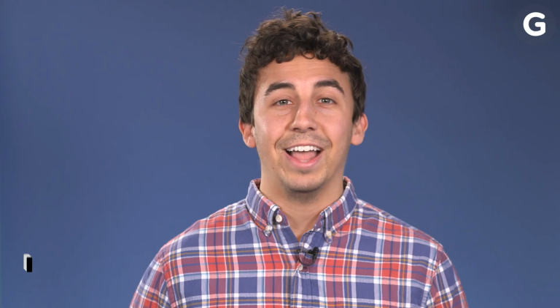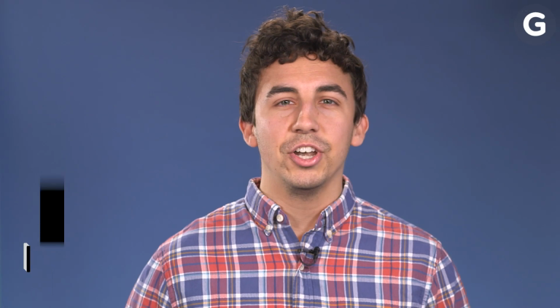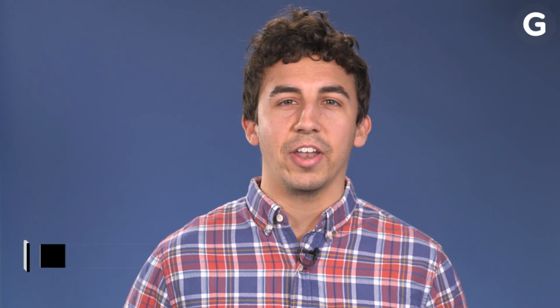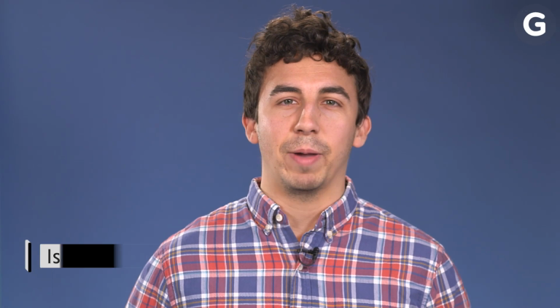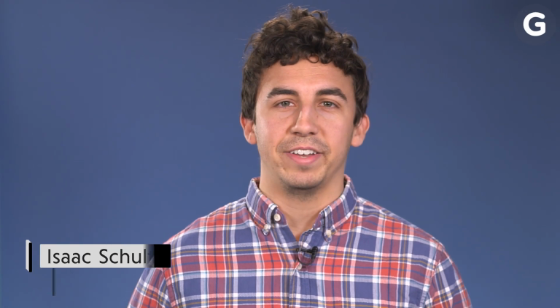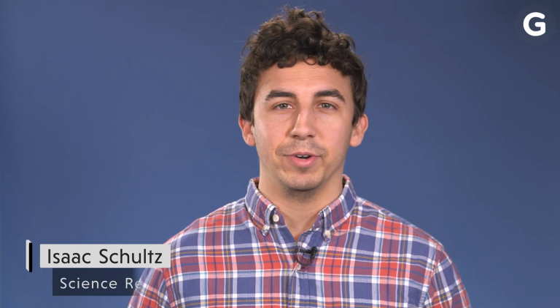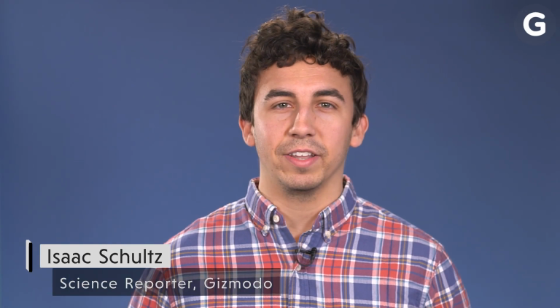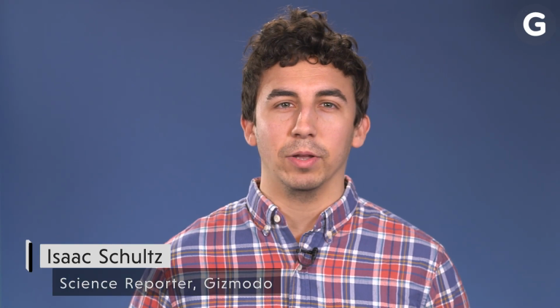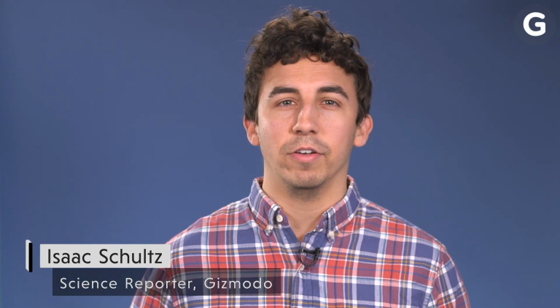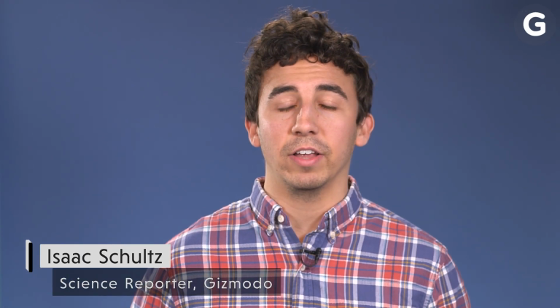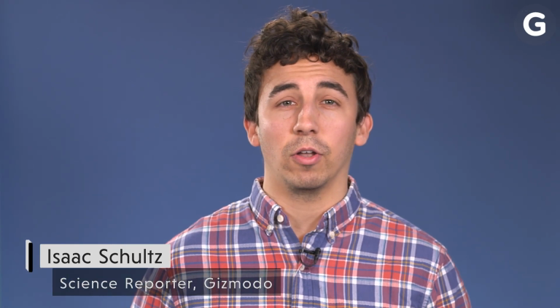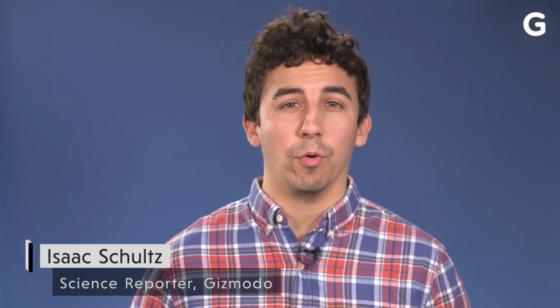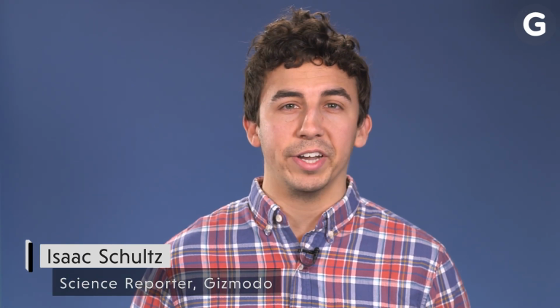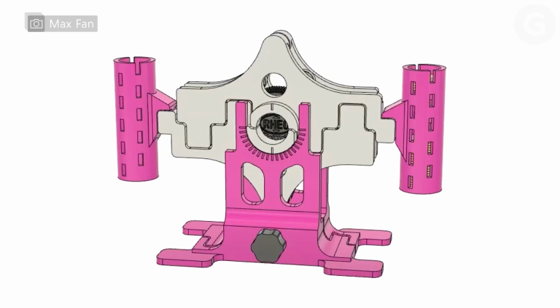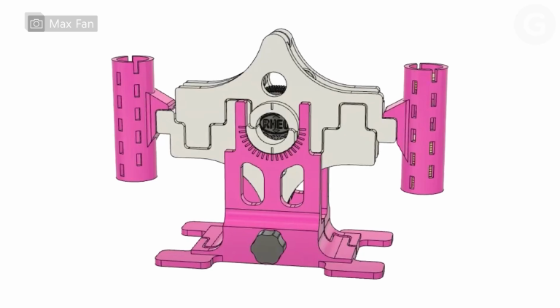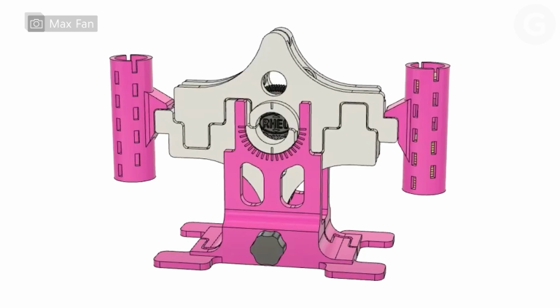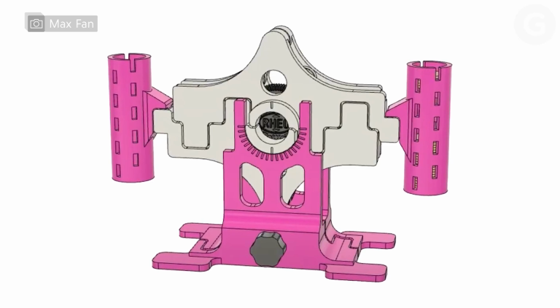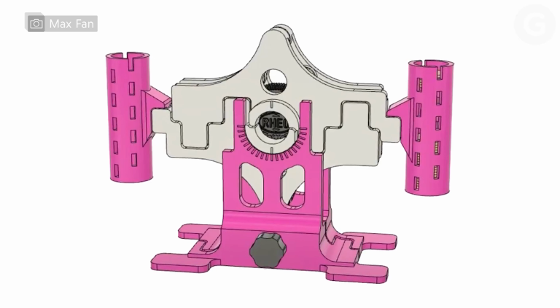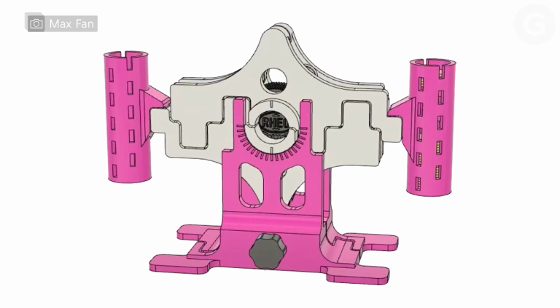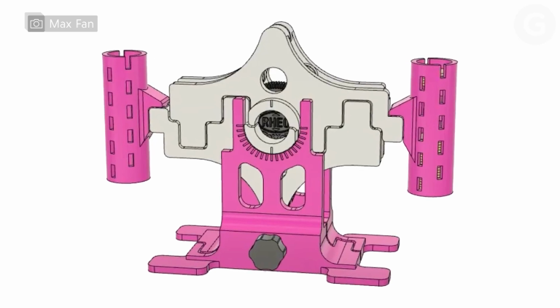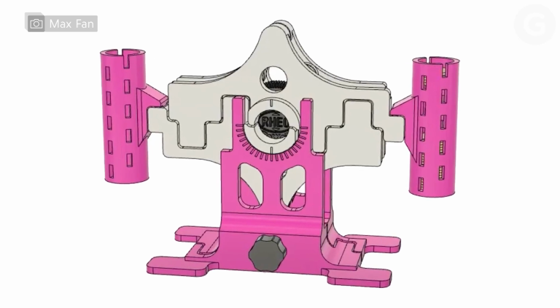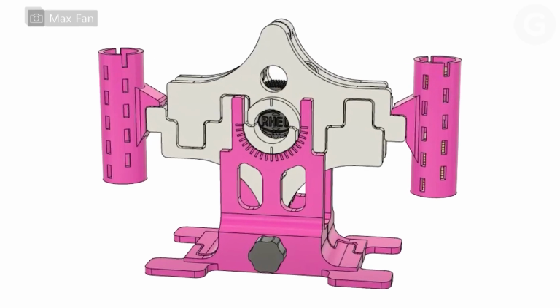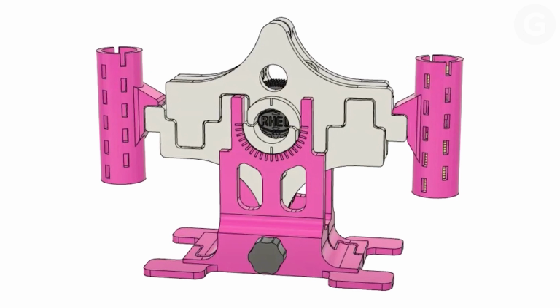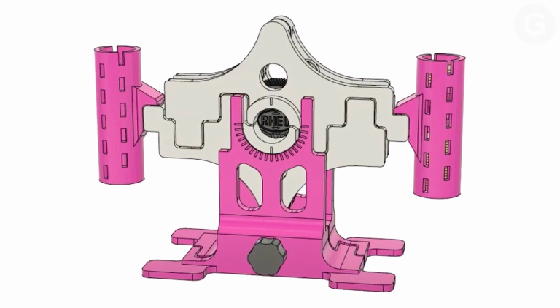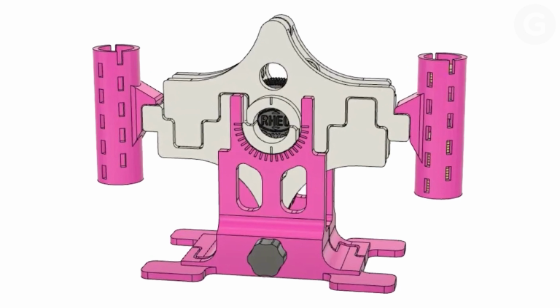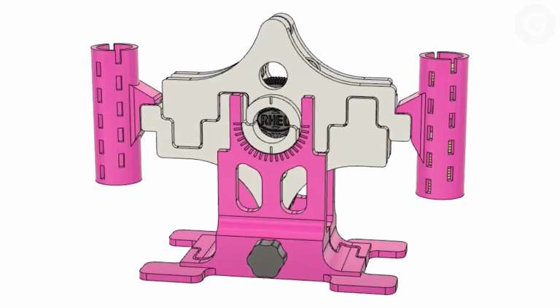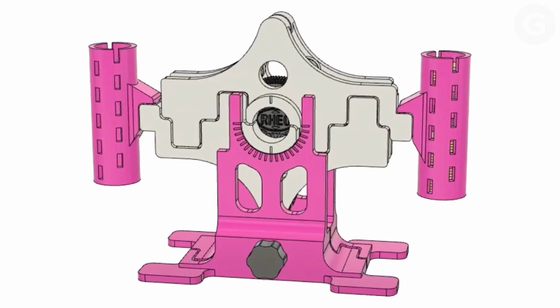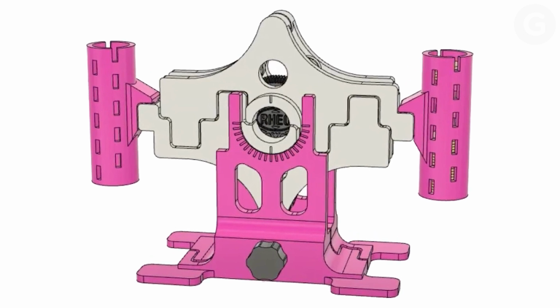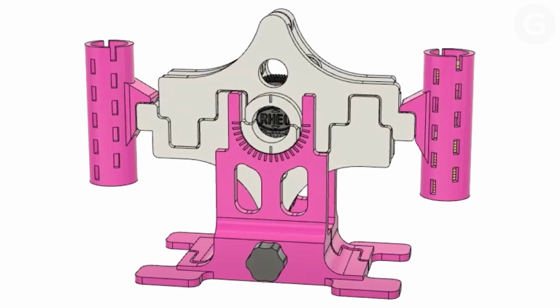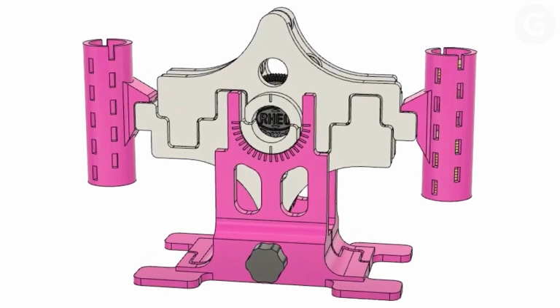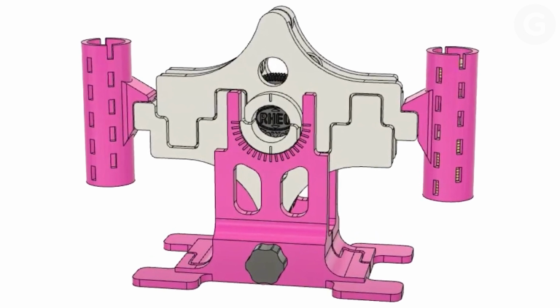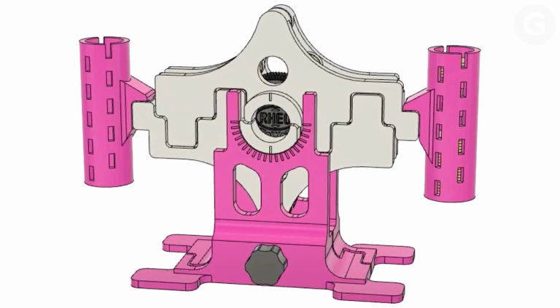Engineers at MIT recently built a device called an Oreometer to test how Oreo cookies split and how the cream filling separates from the wafers.